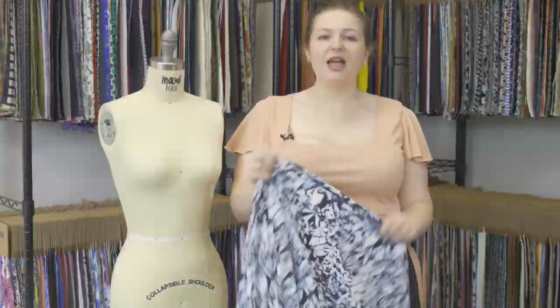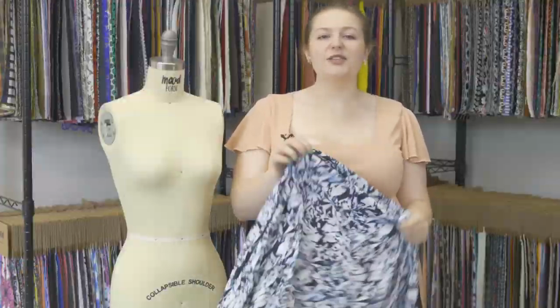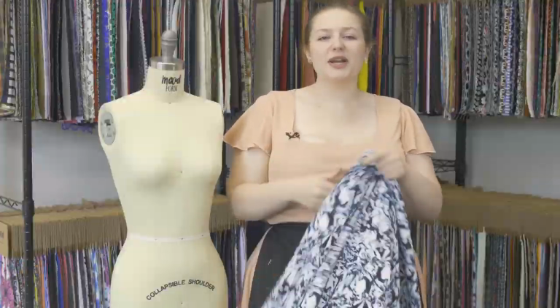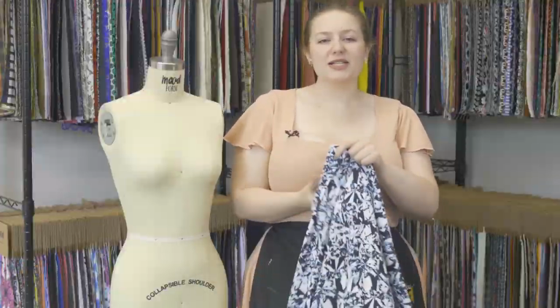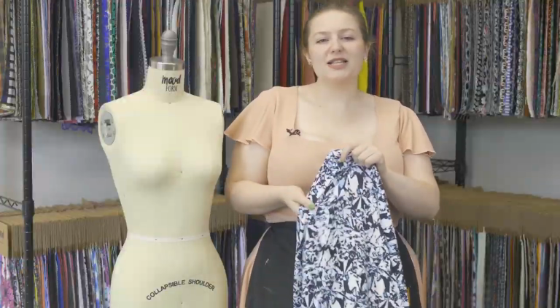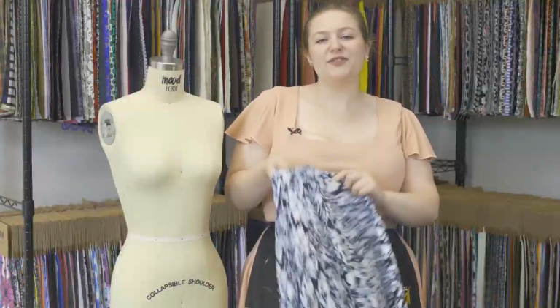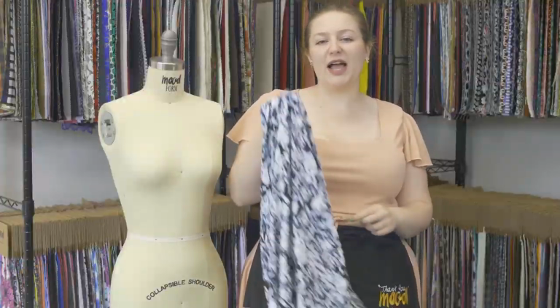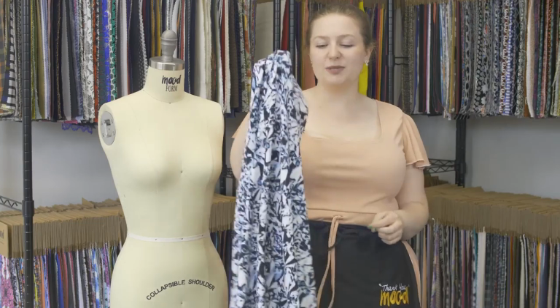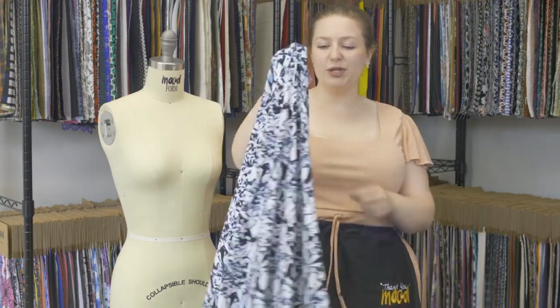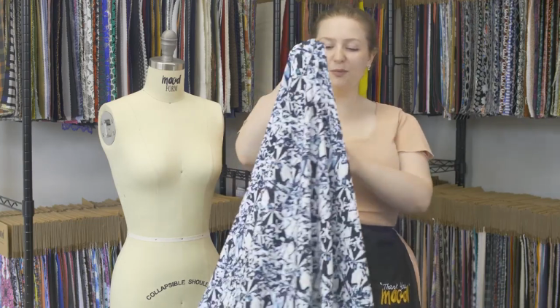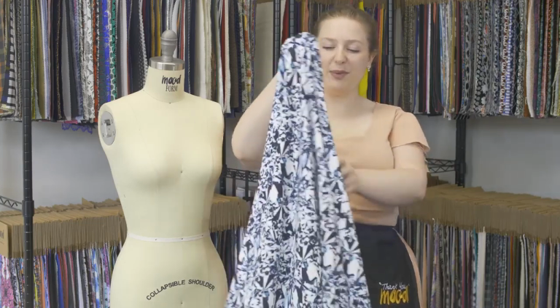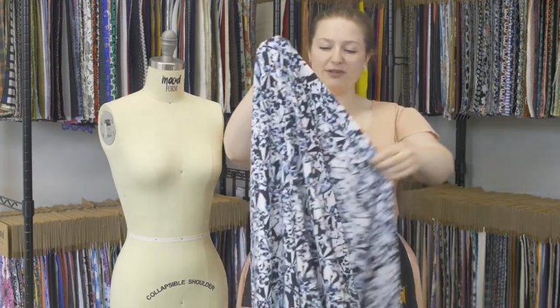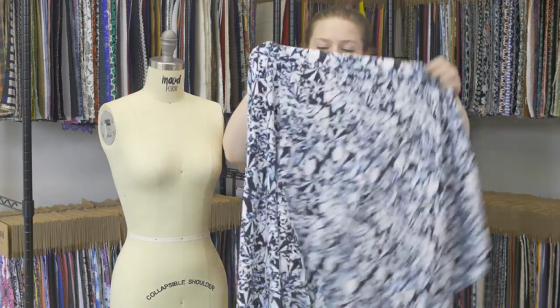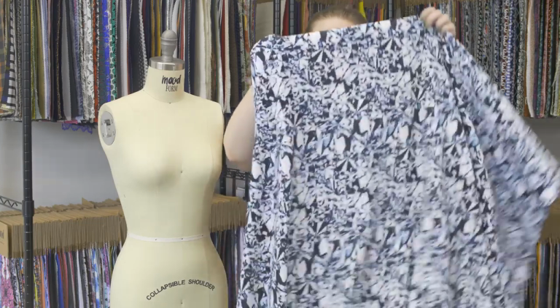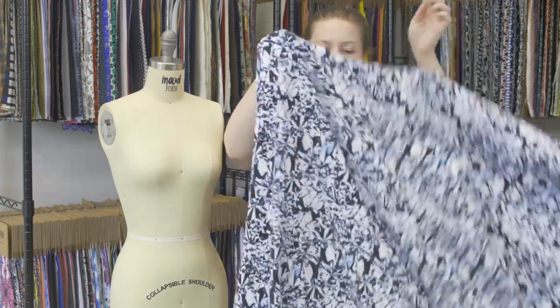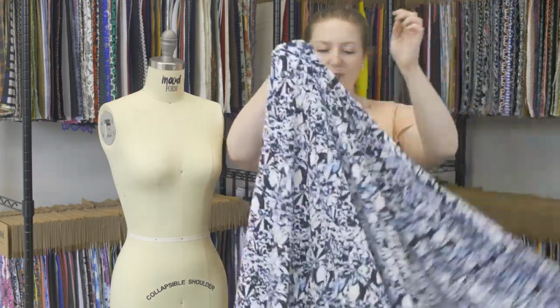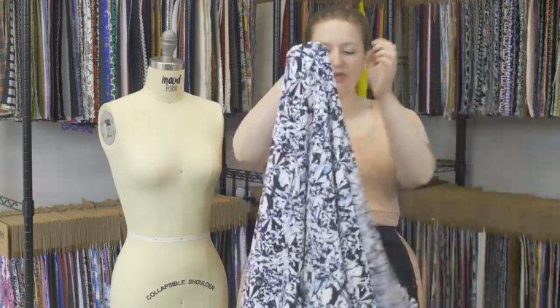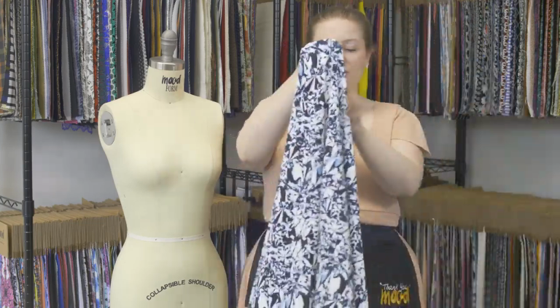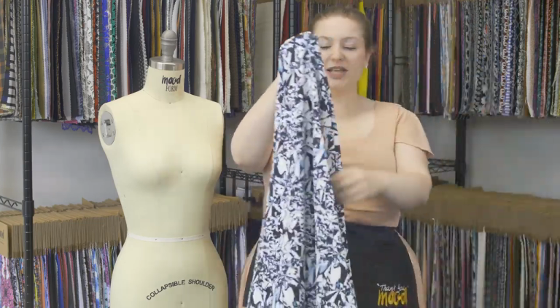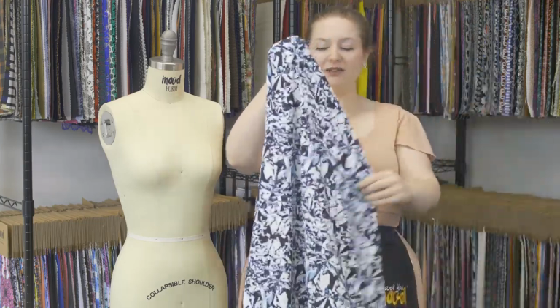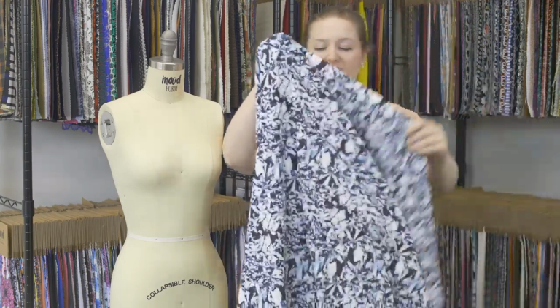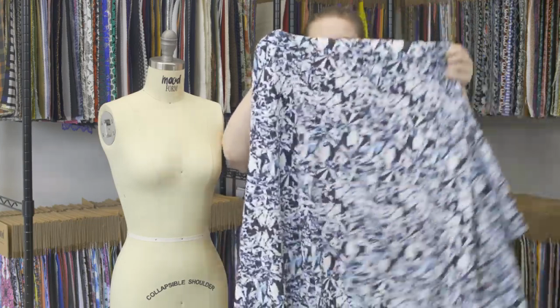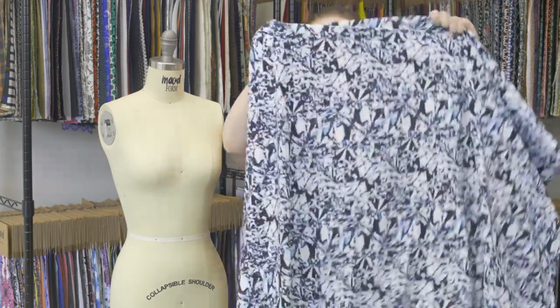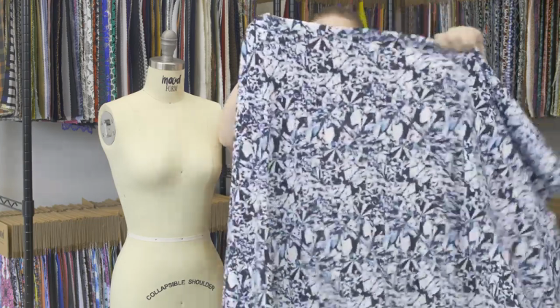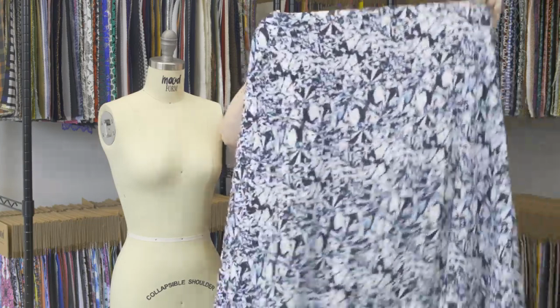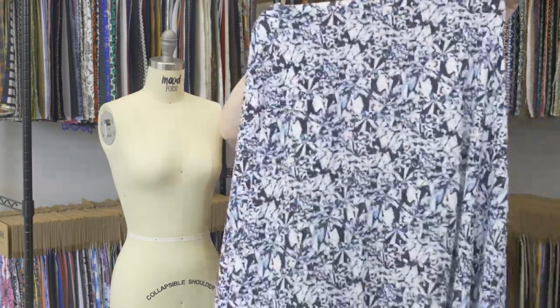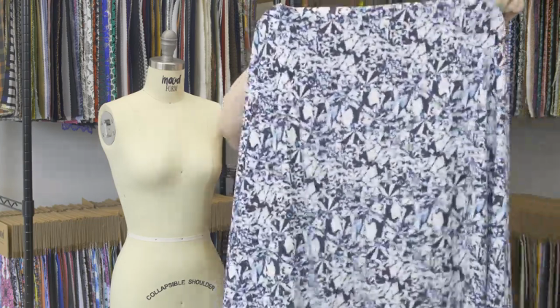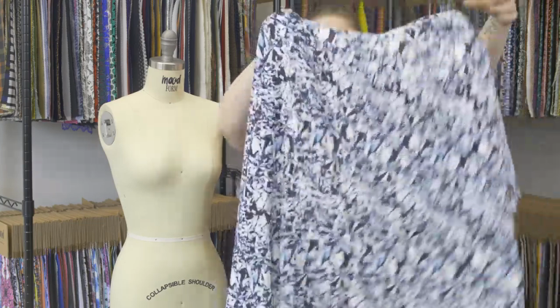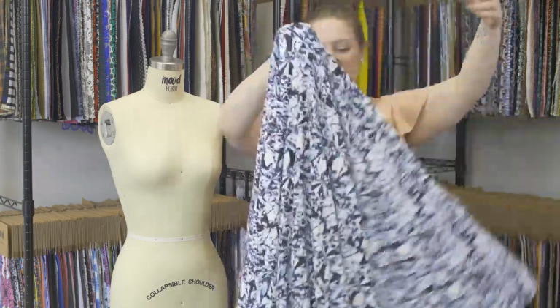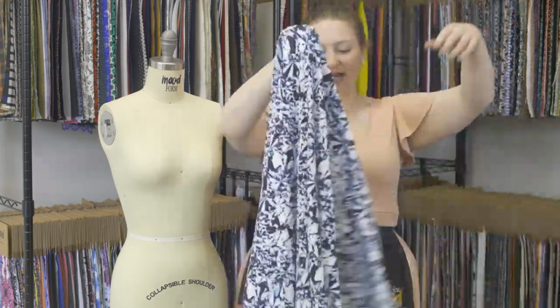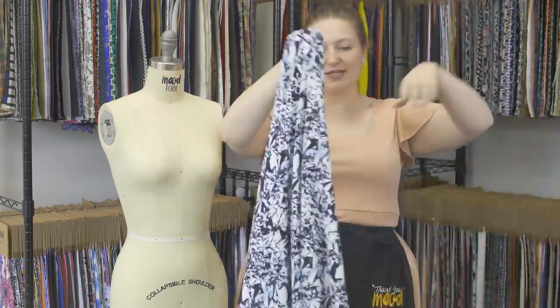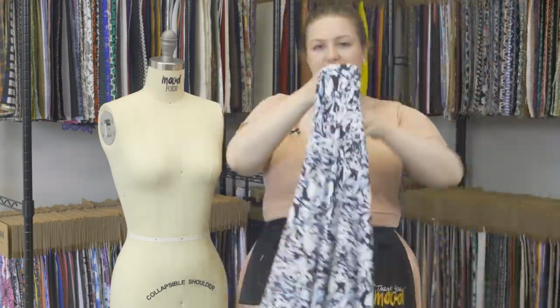This product has a nice, flexible, bouncy drape. Even though it's heavy, it still falls really nicely.